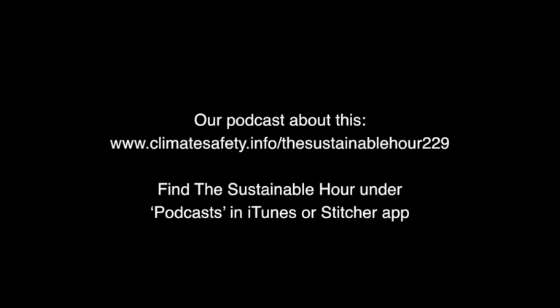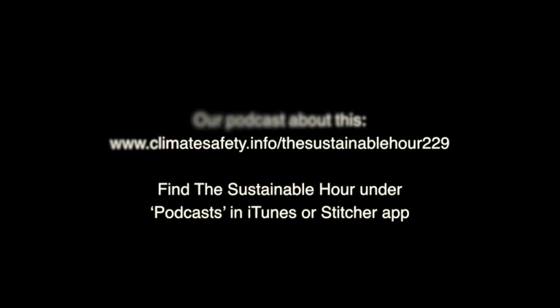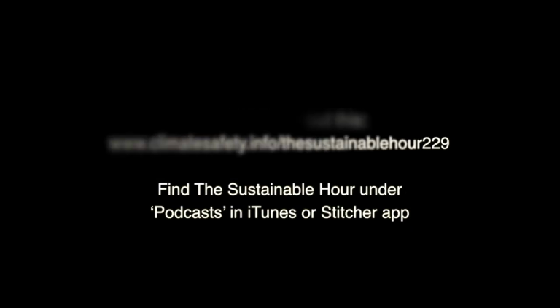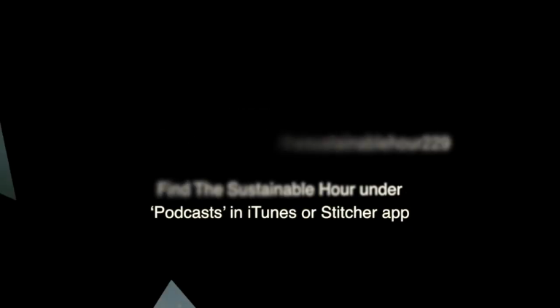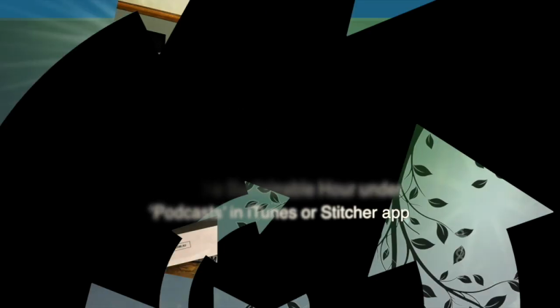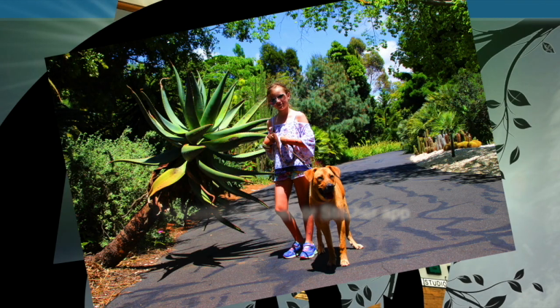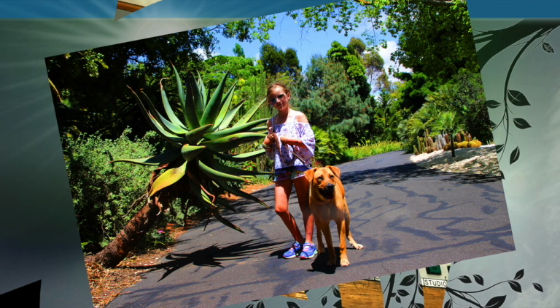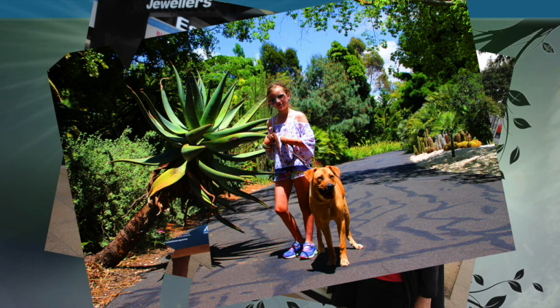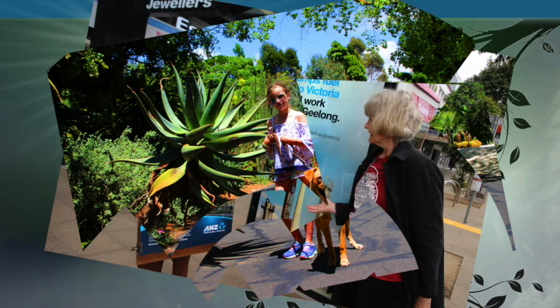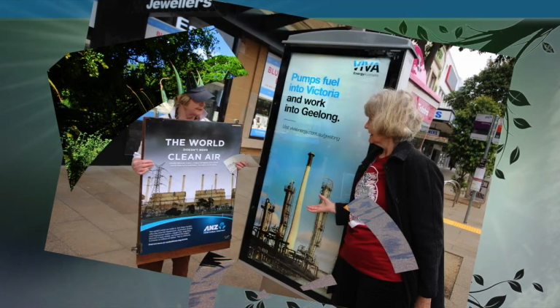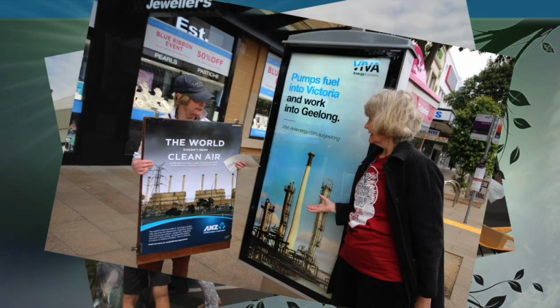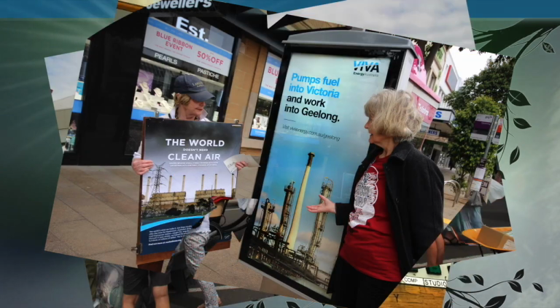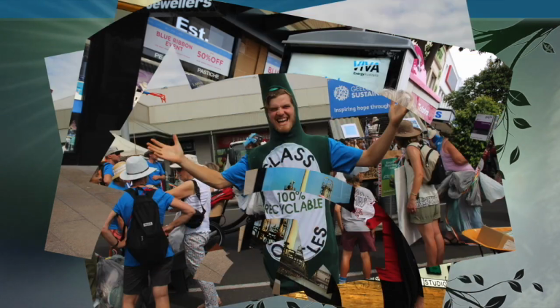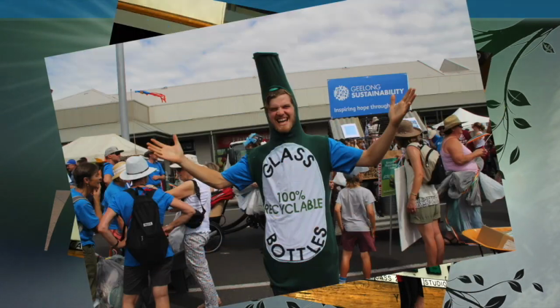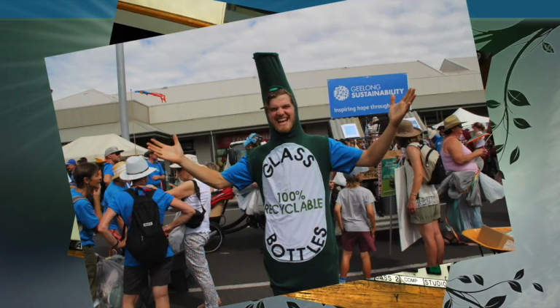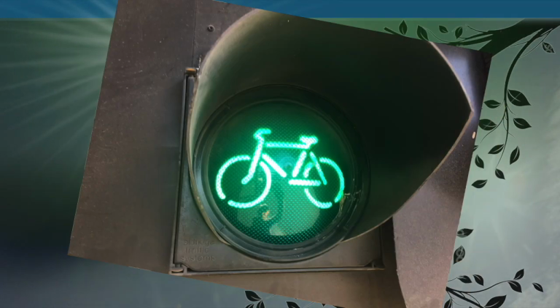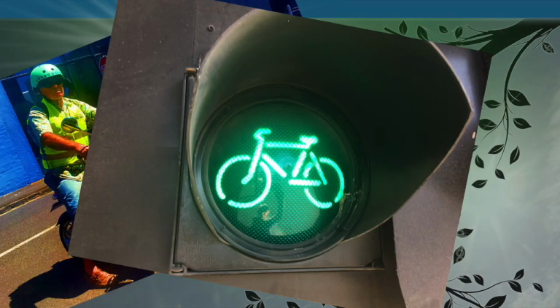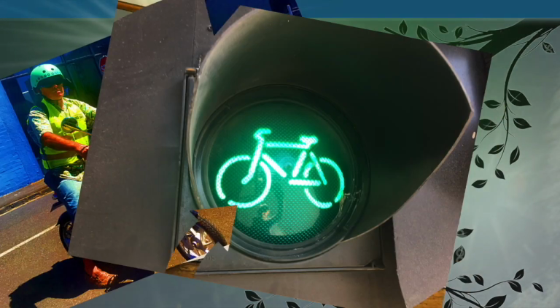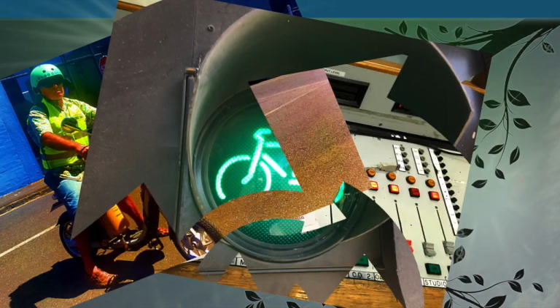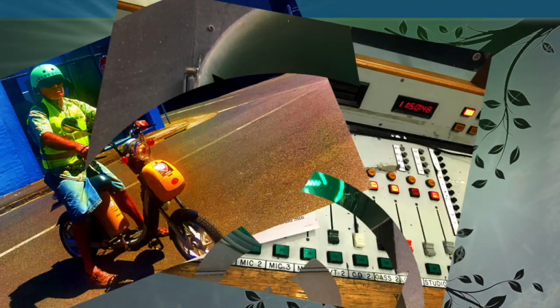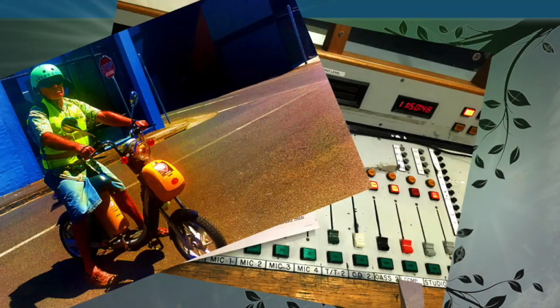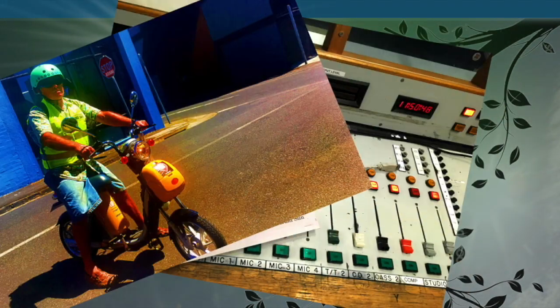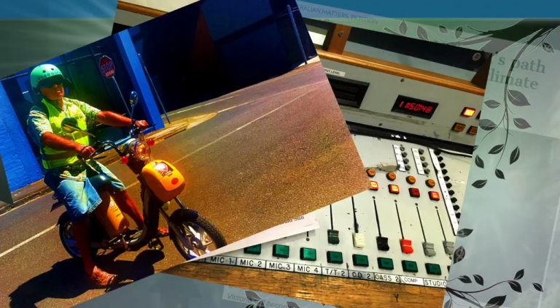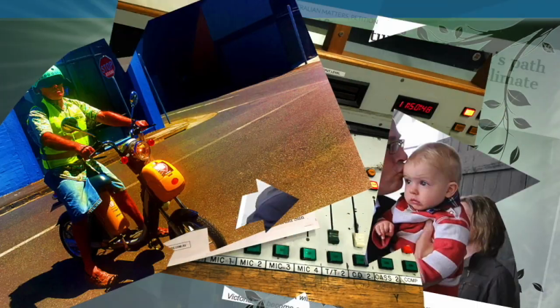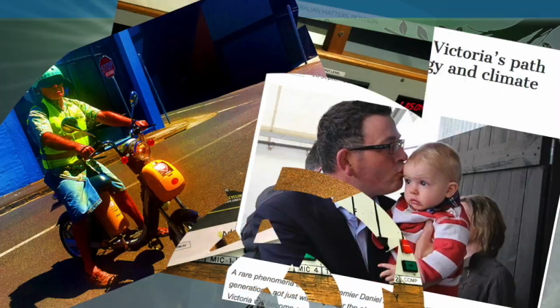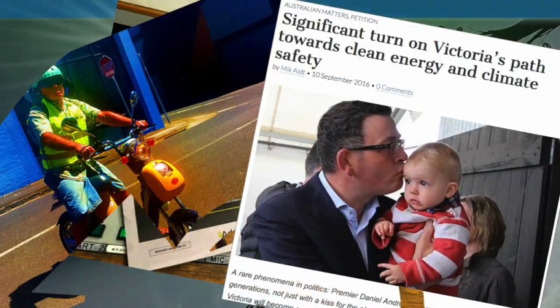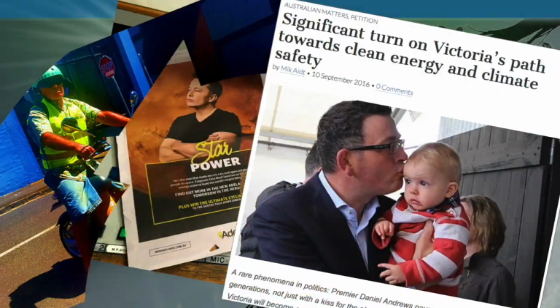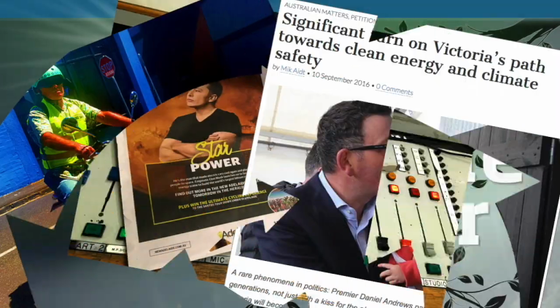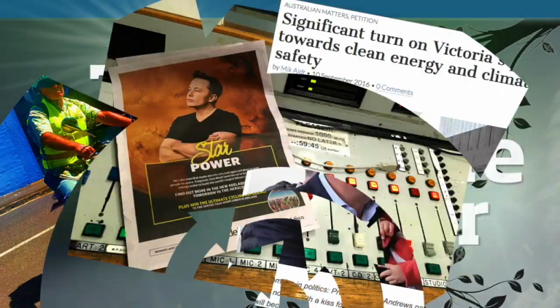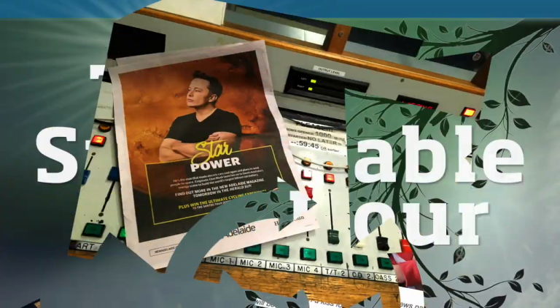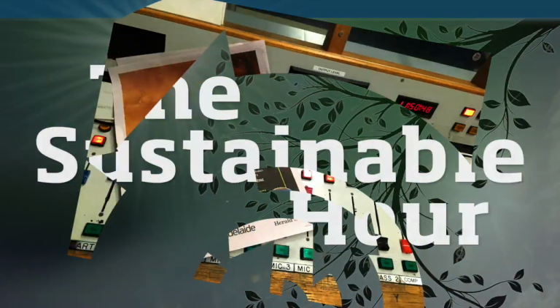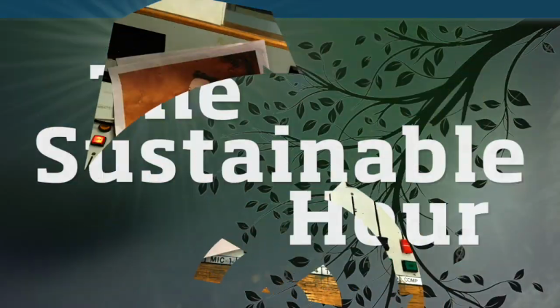We're a green, clean, sustainable Geelong. It's Sustainable Hour.